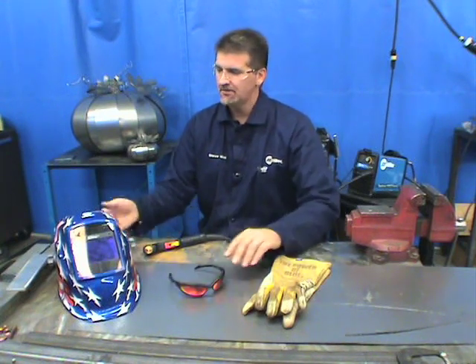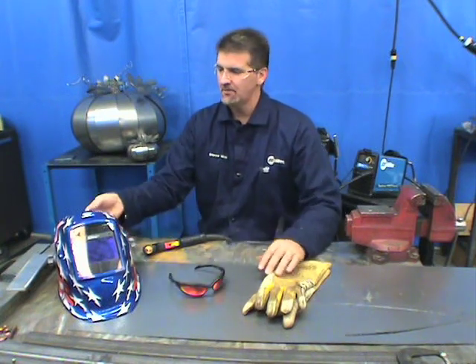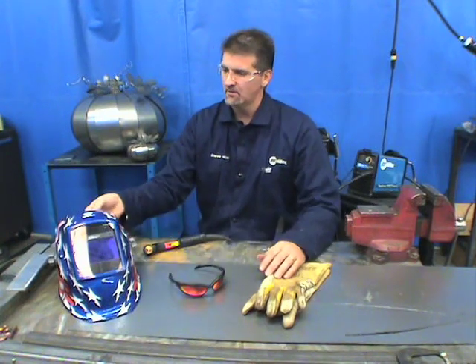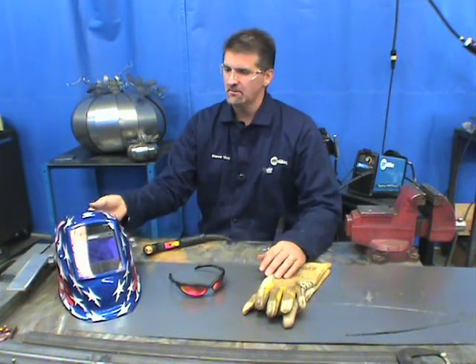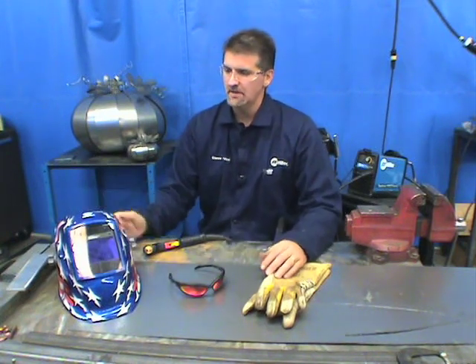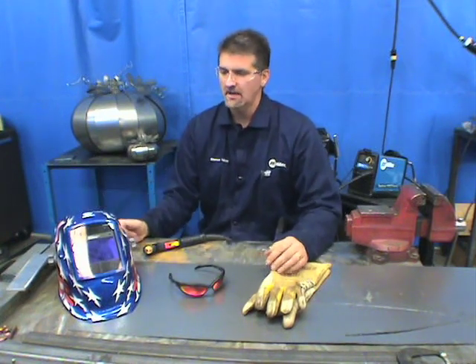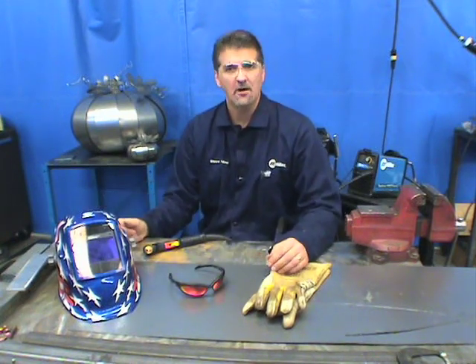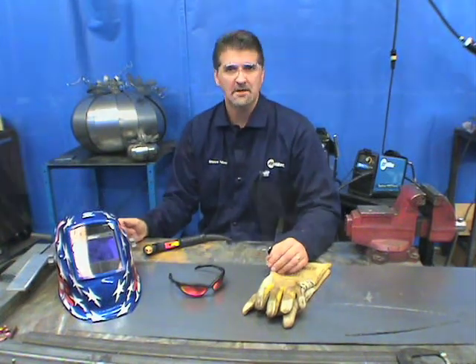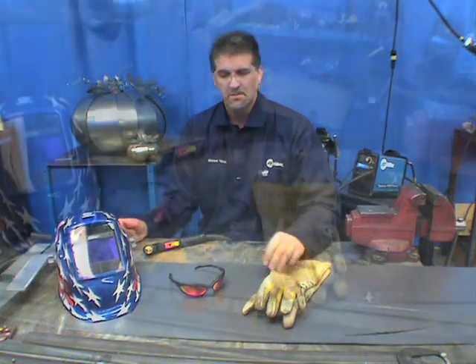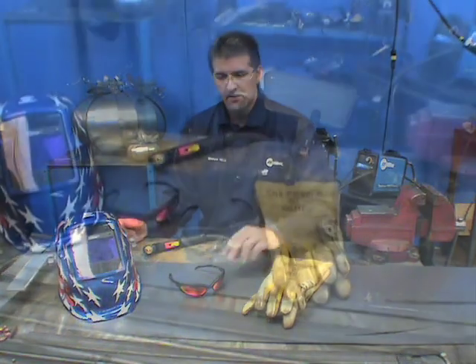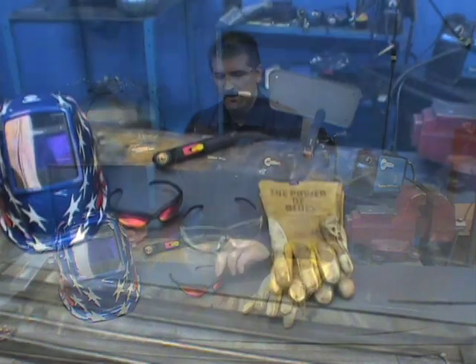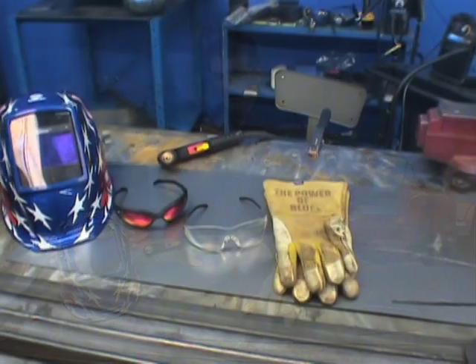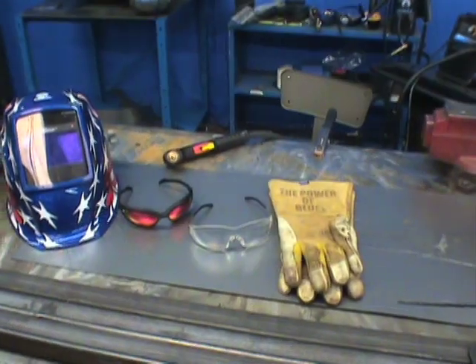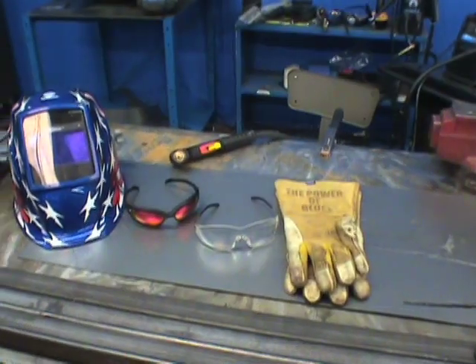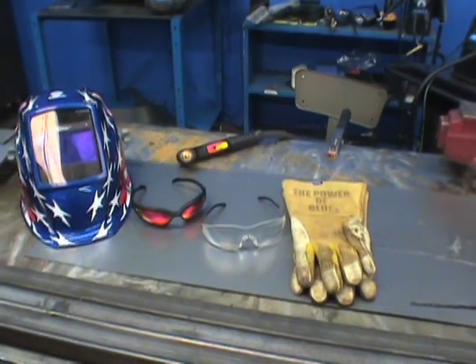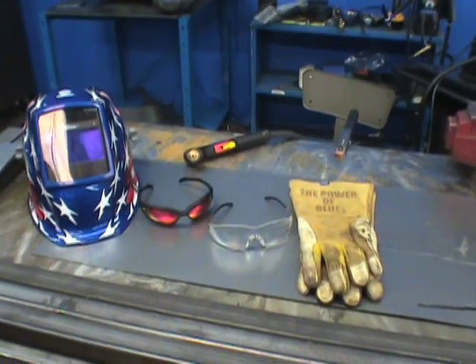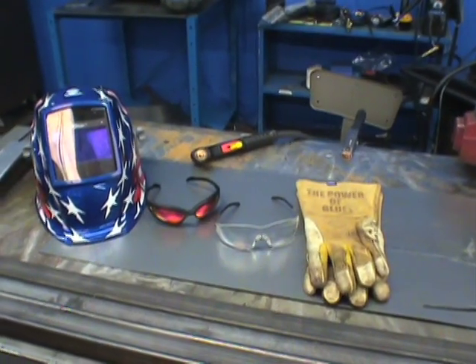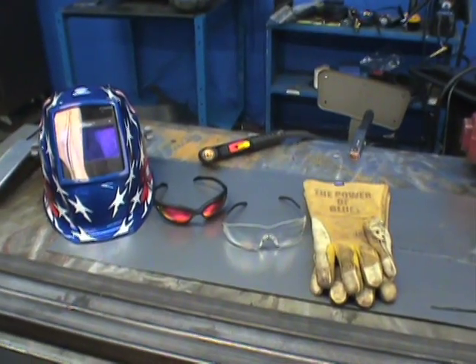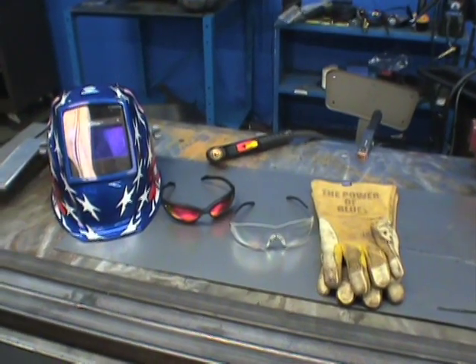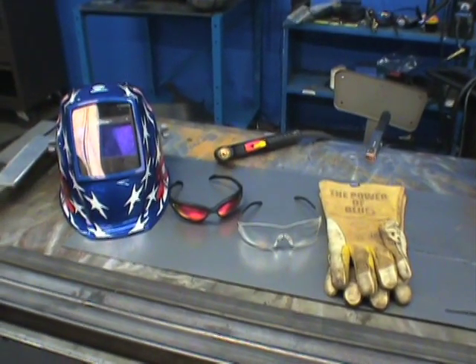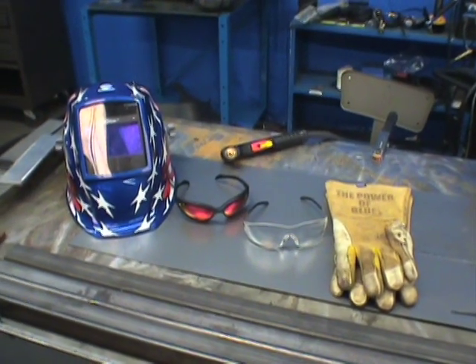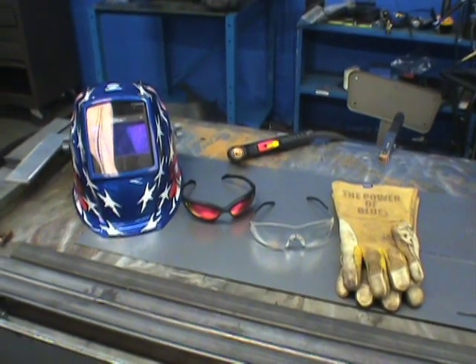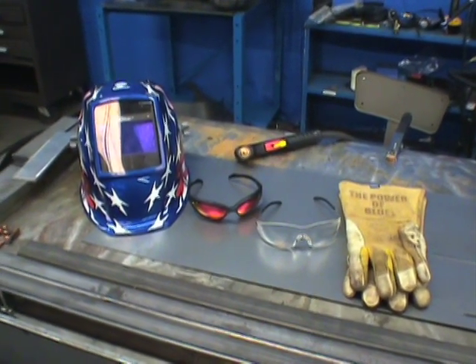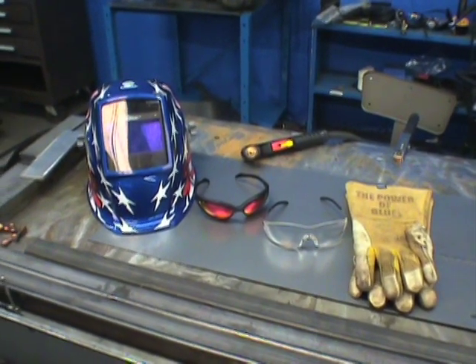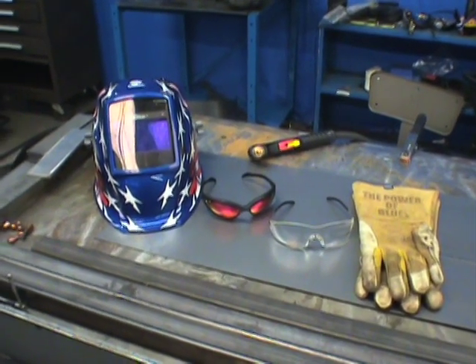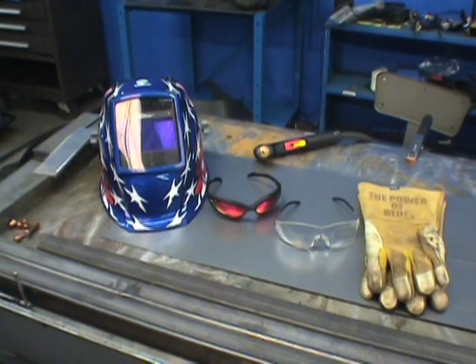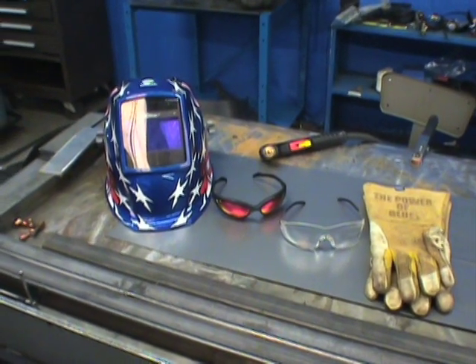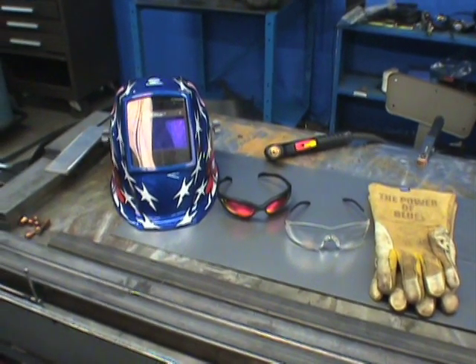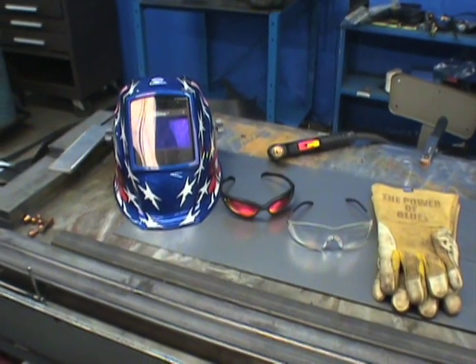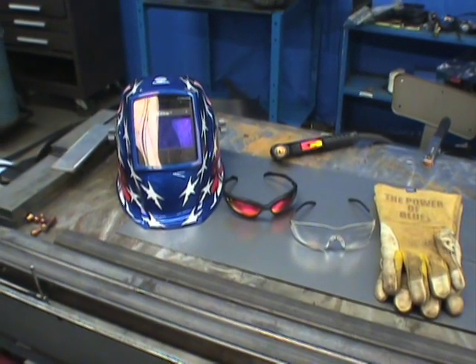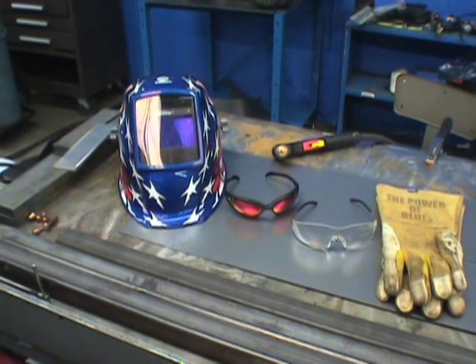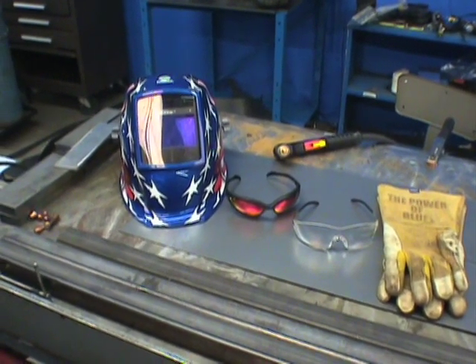You need glasses or a helmet. In most cases, a number three or number five shade is adequate, but check your owner's manual for the right shade.